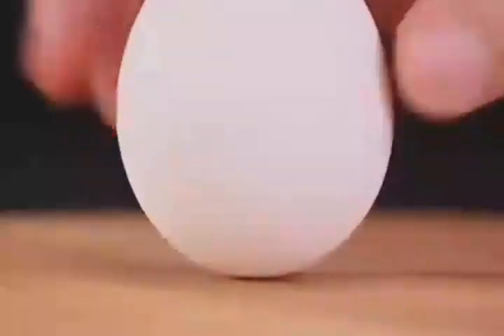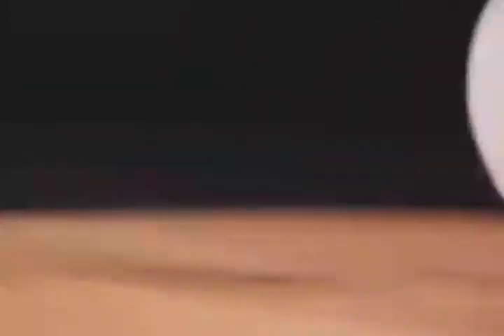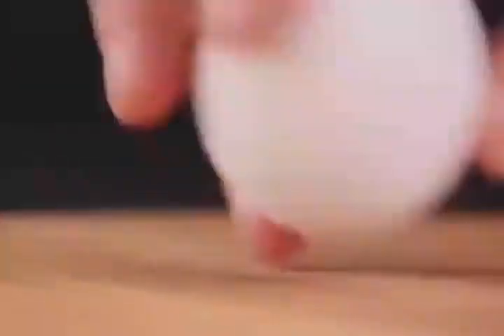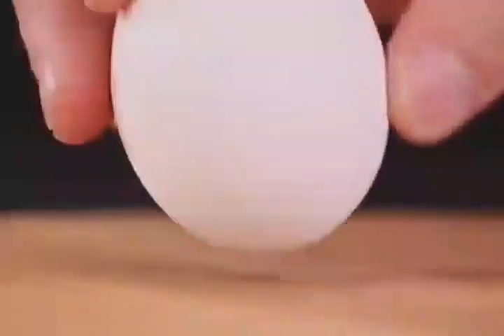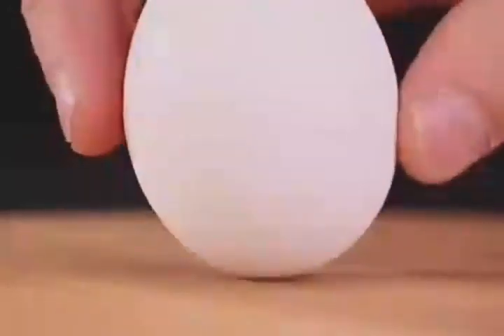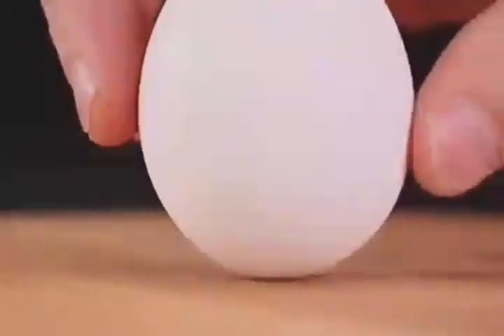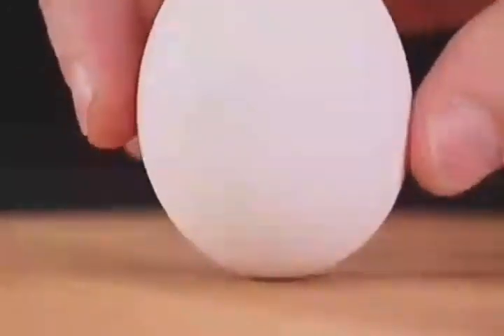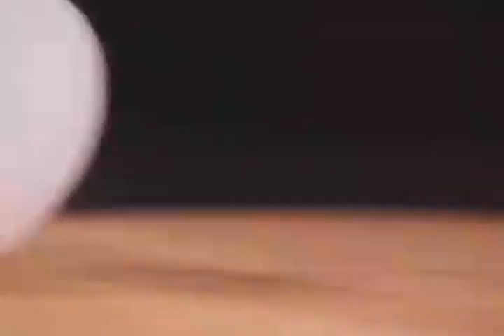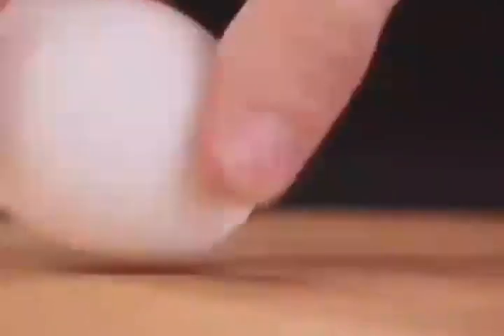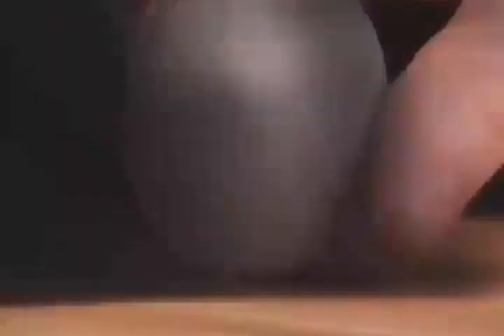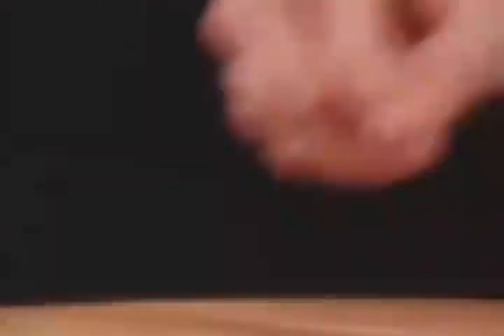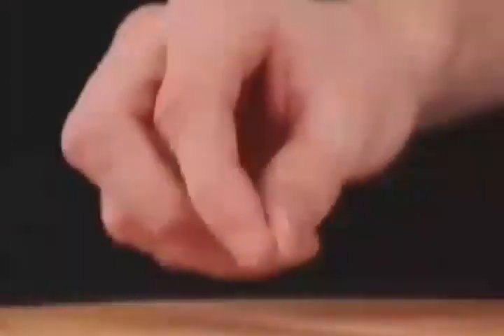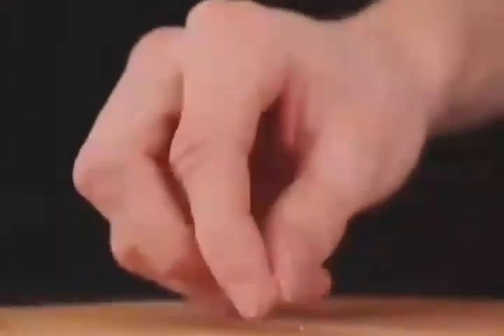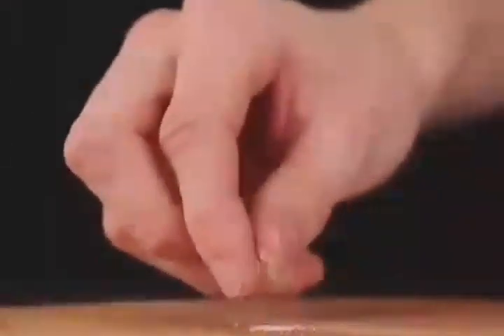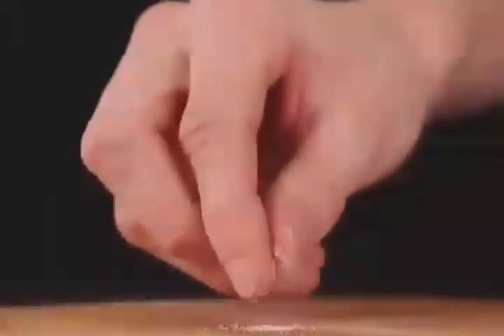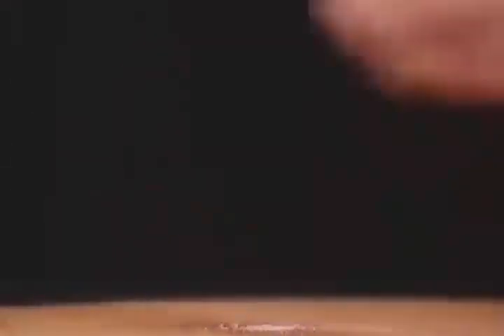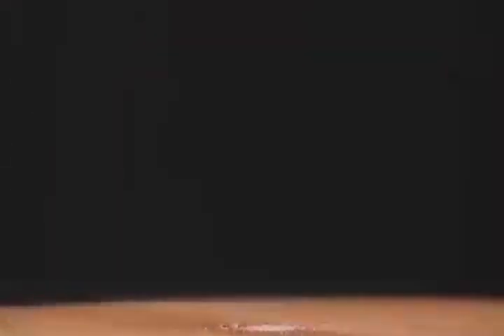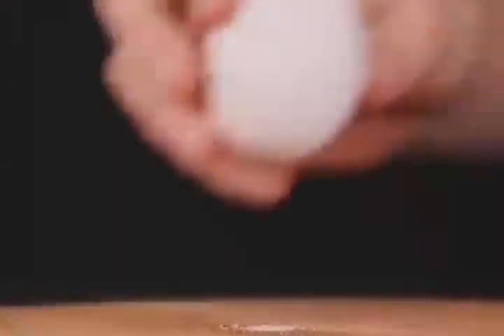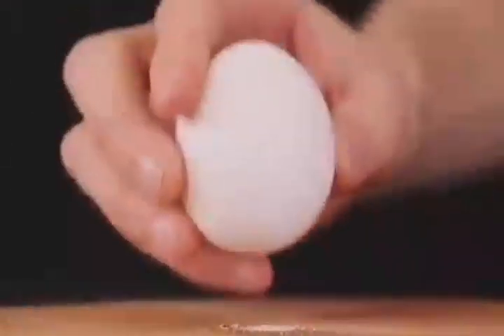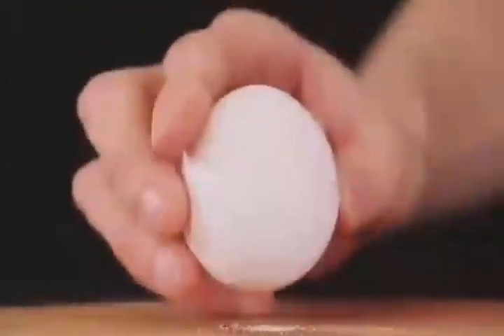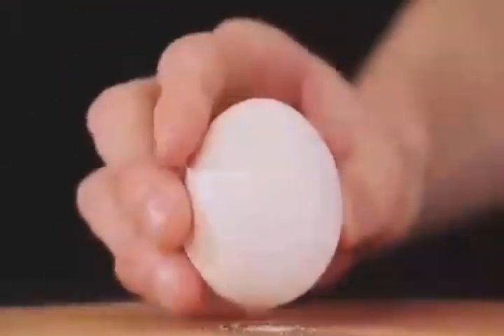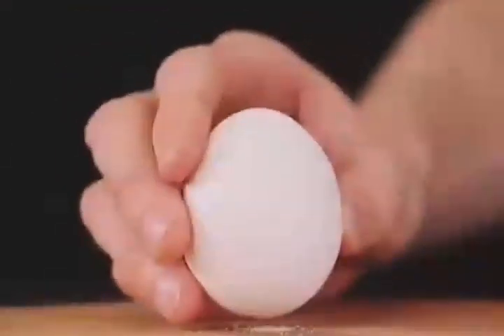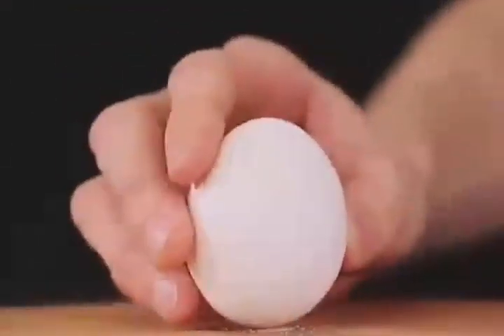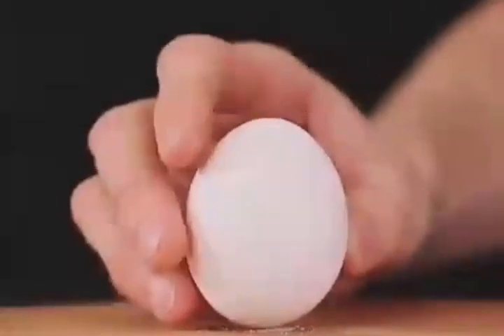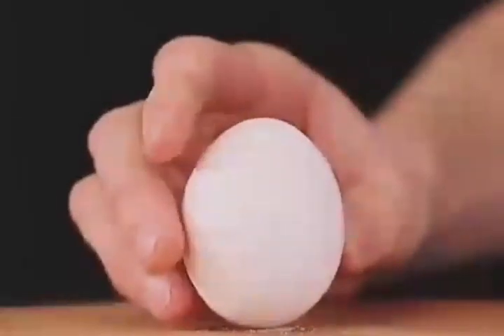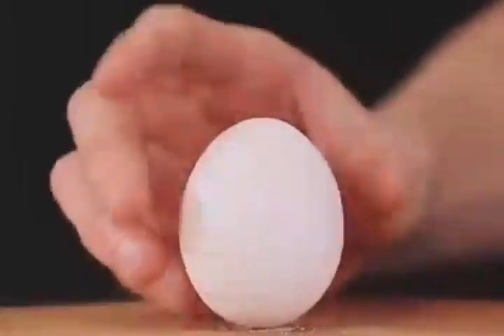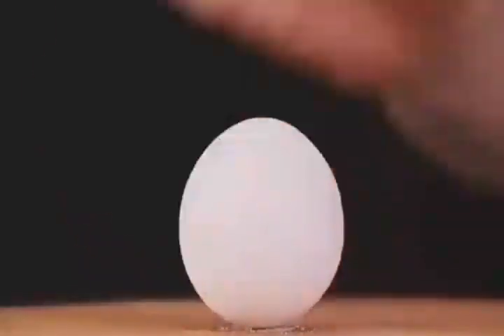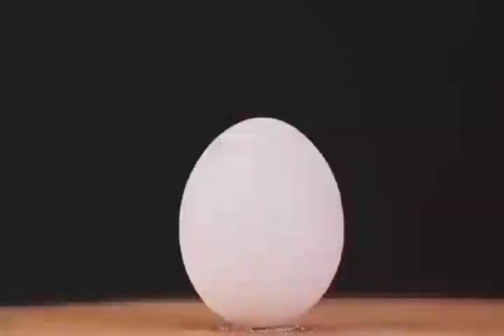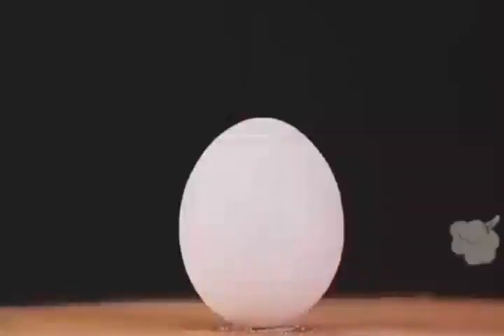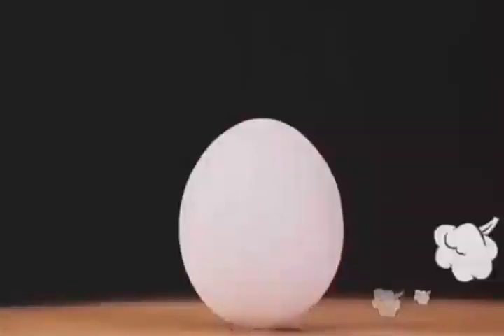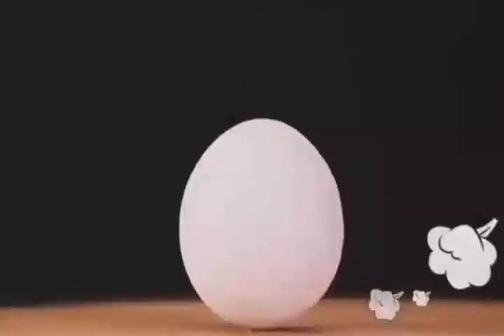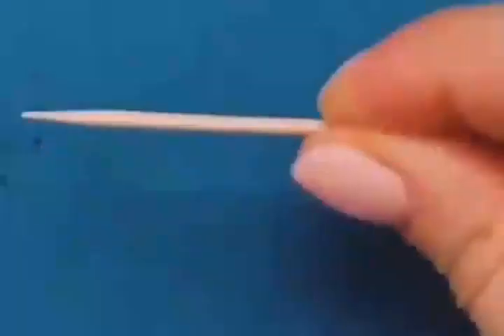Can you stand an egg on its end? Easy — just put a few grains of salt on the table first and the egg will stand up.